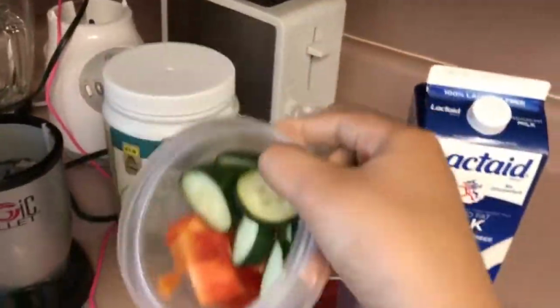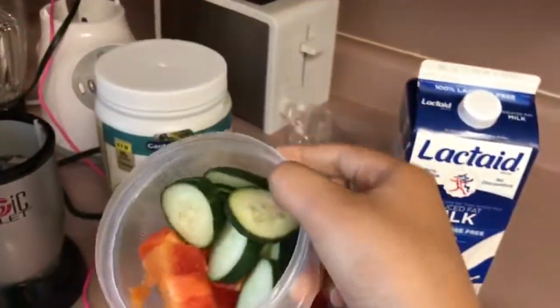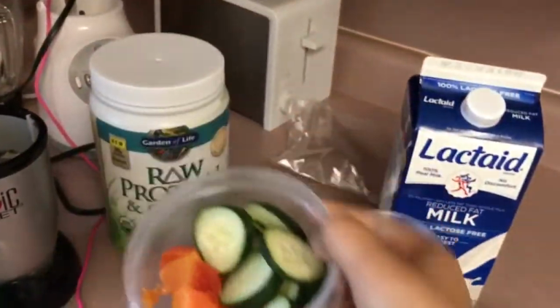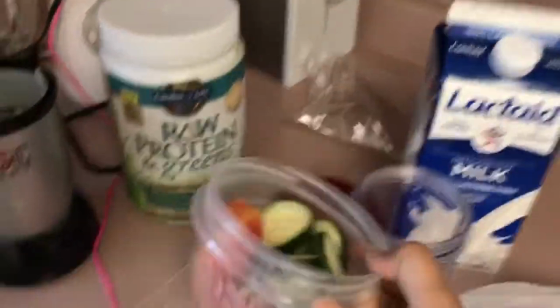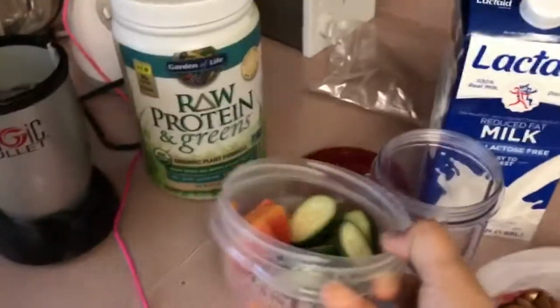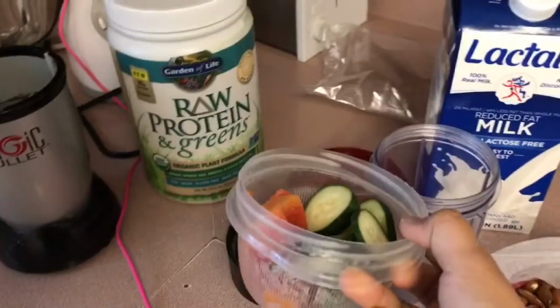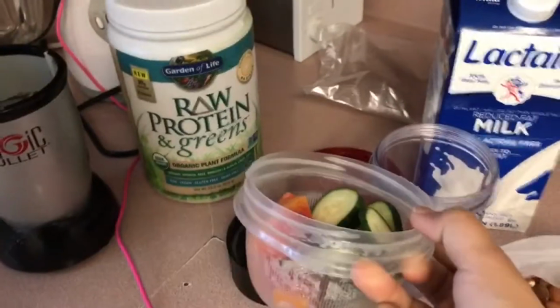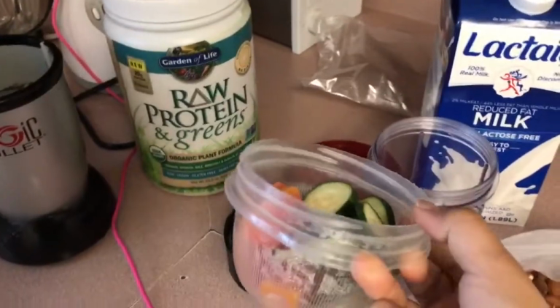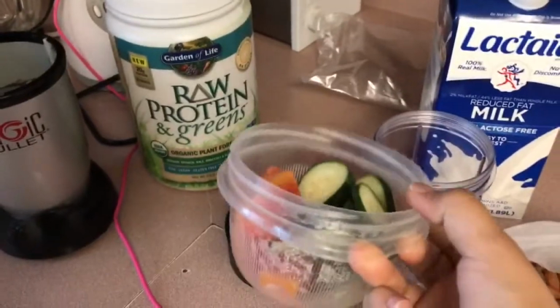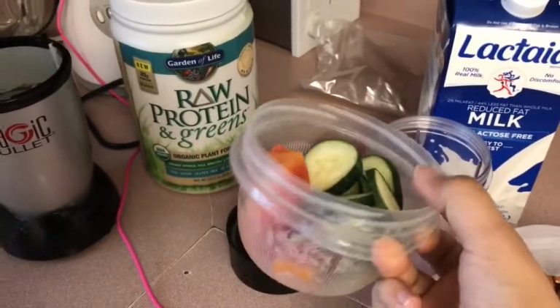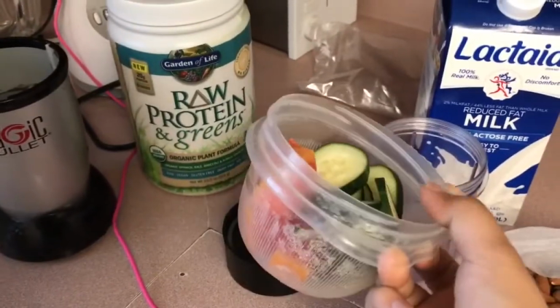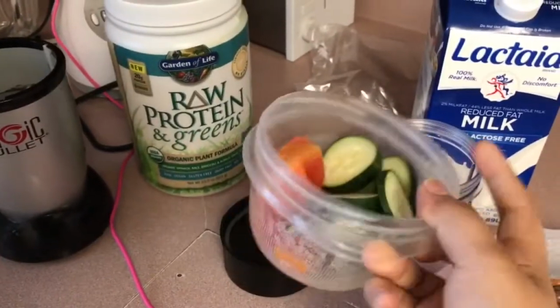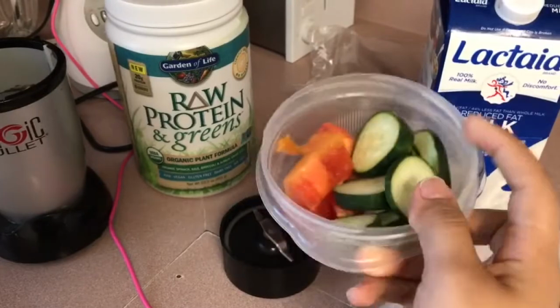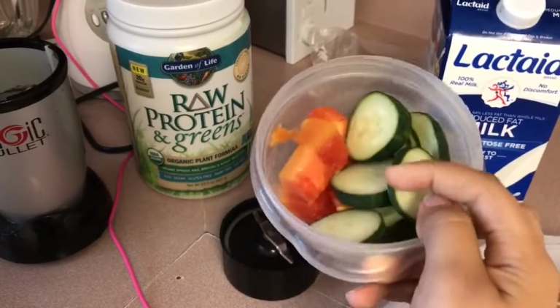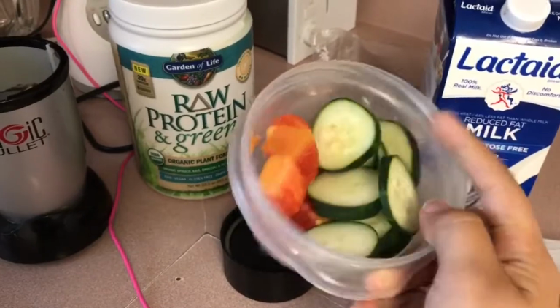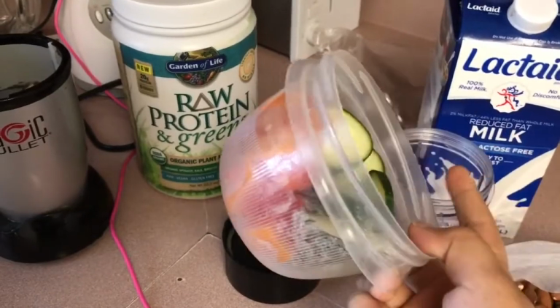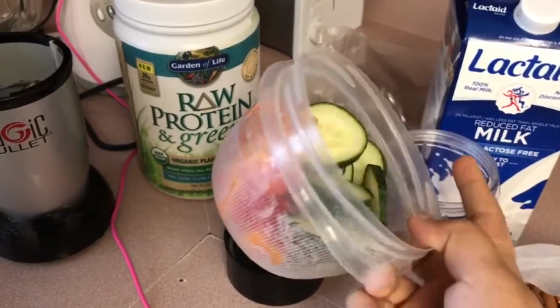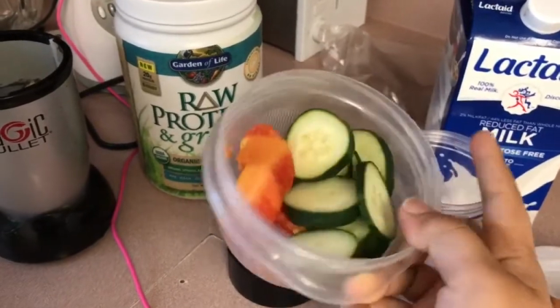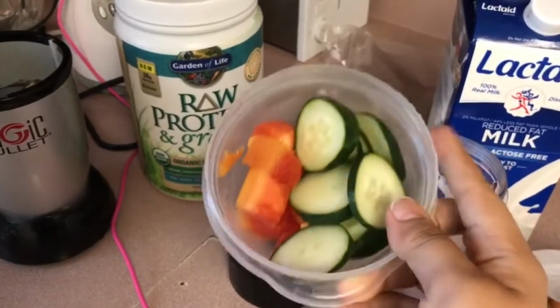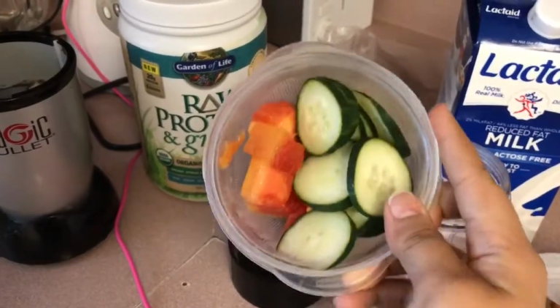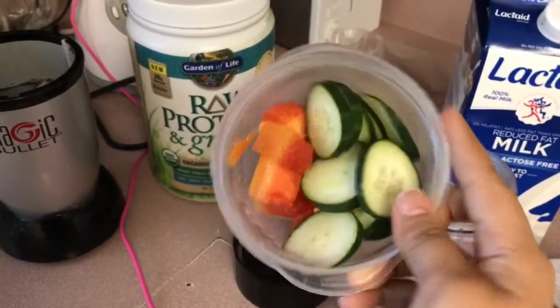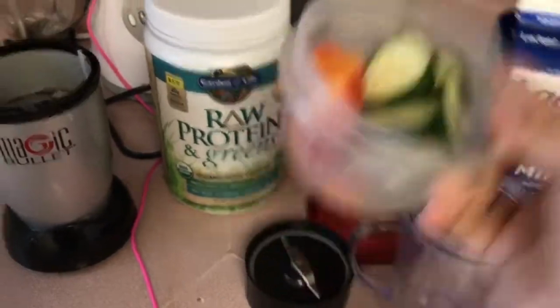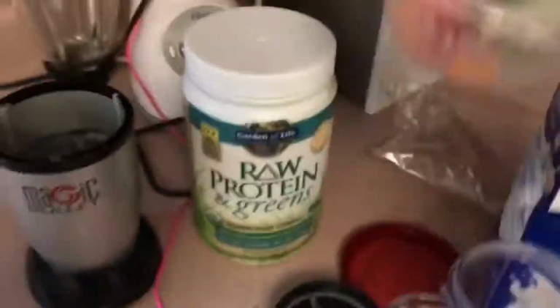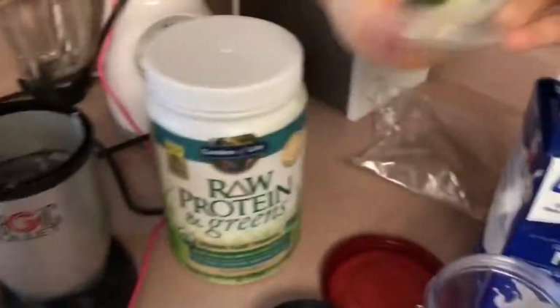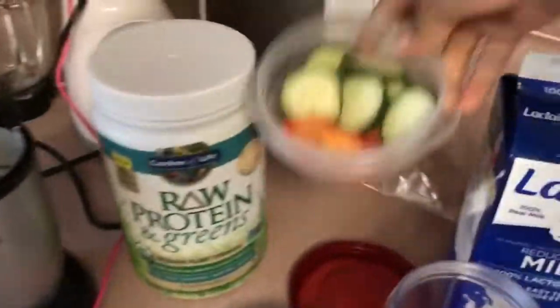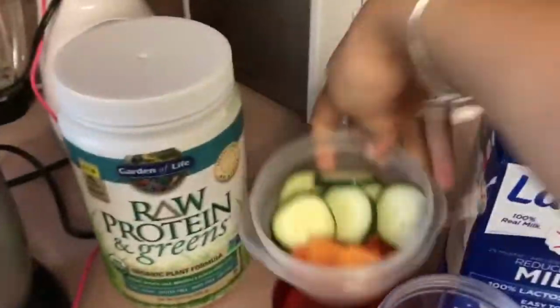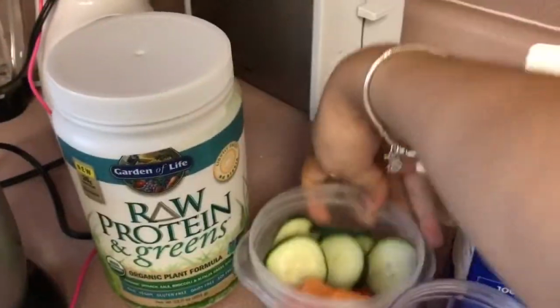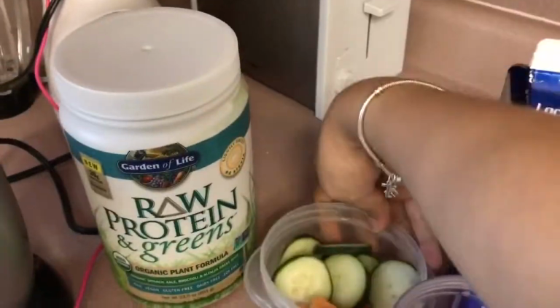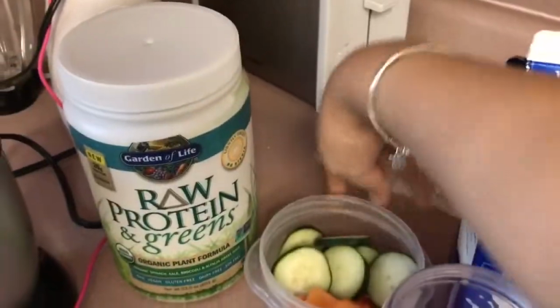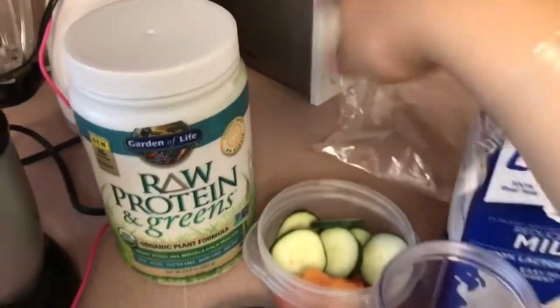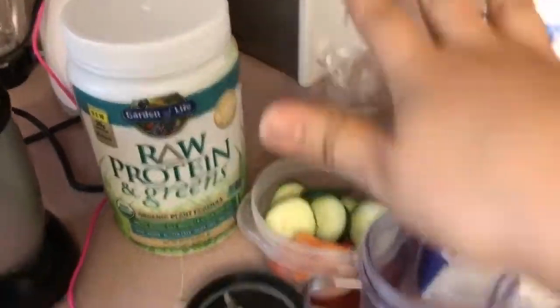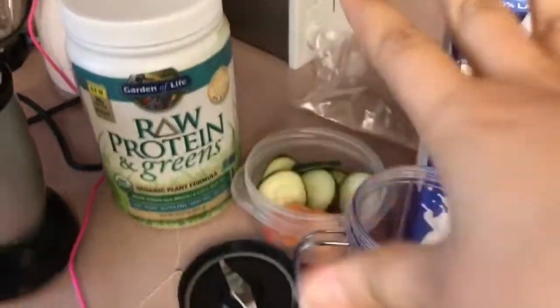I normally do bananas, but today I'm using cucumber and papaya. I already cut it up, so I'm gonna go ahead and use that.